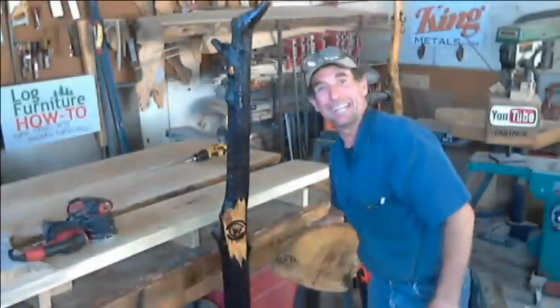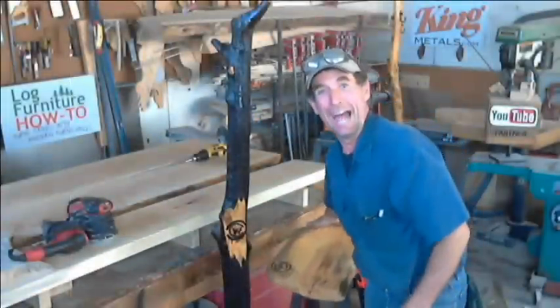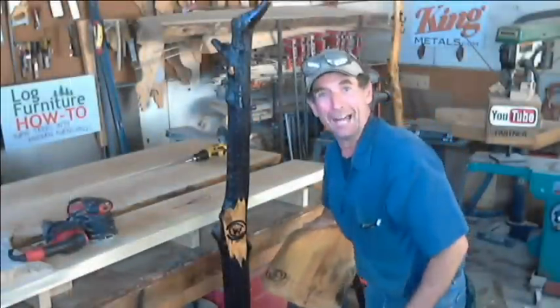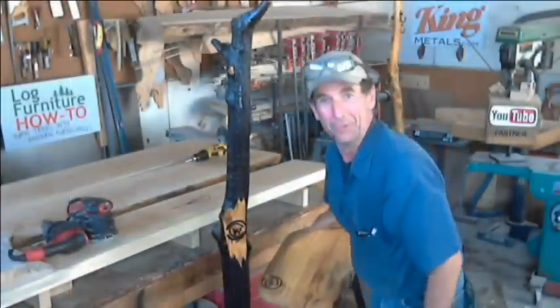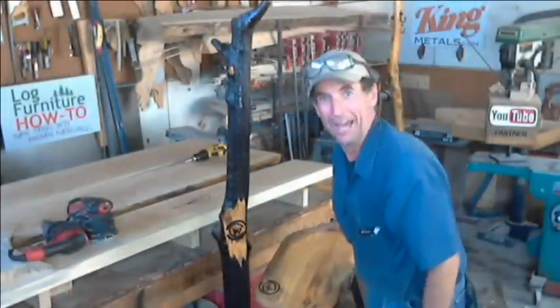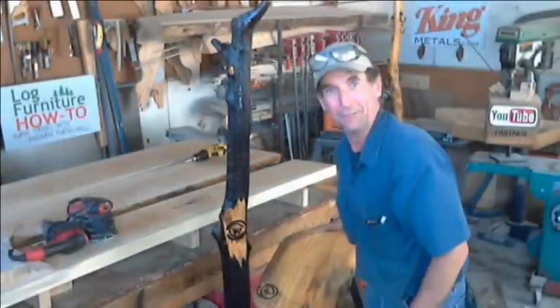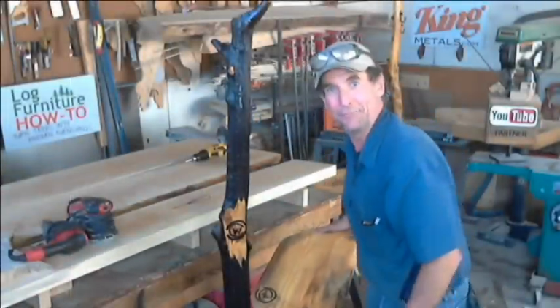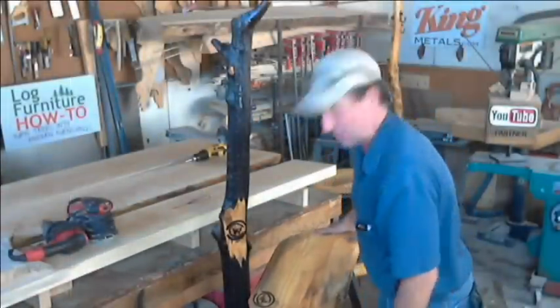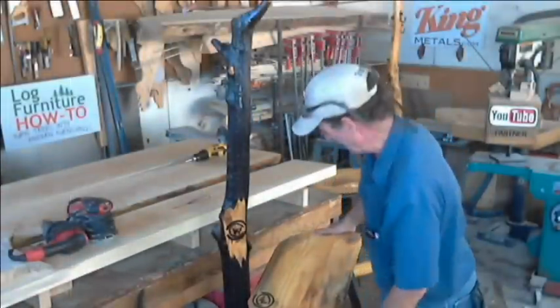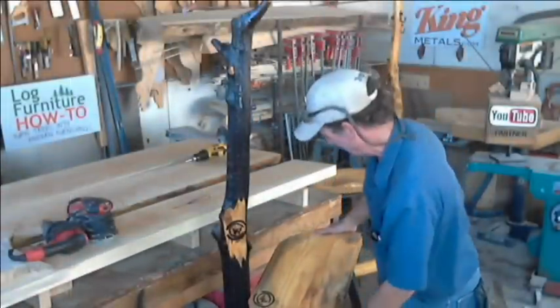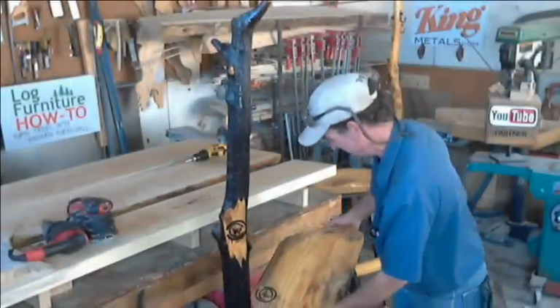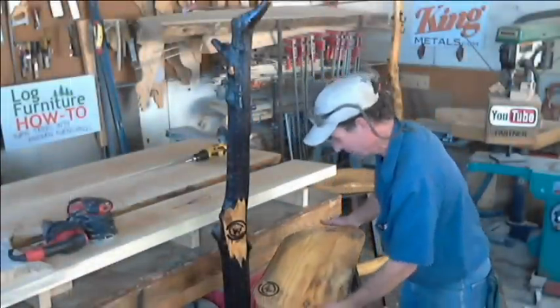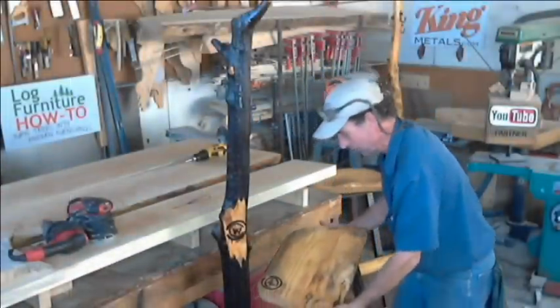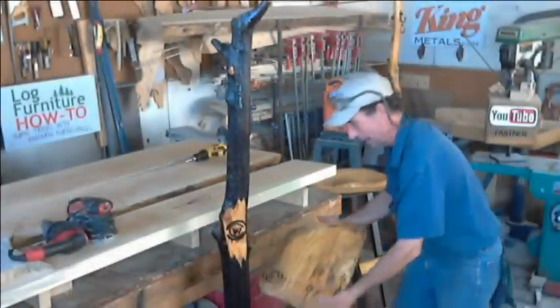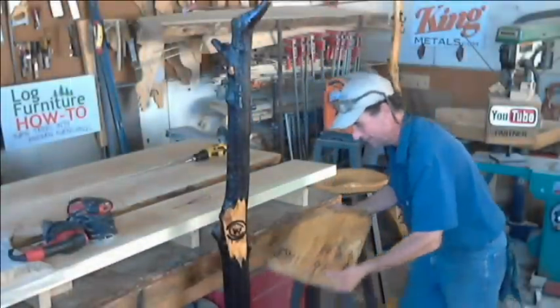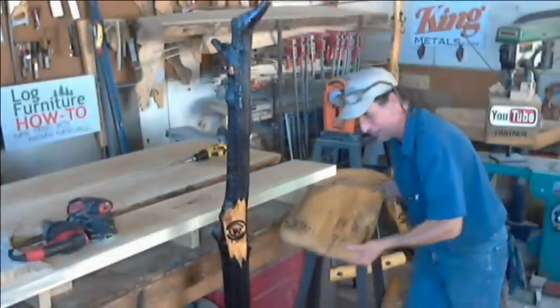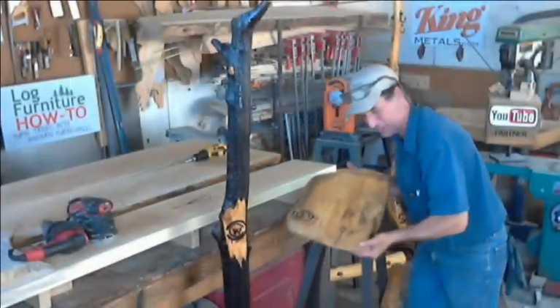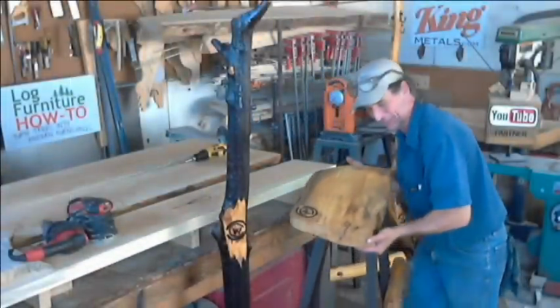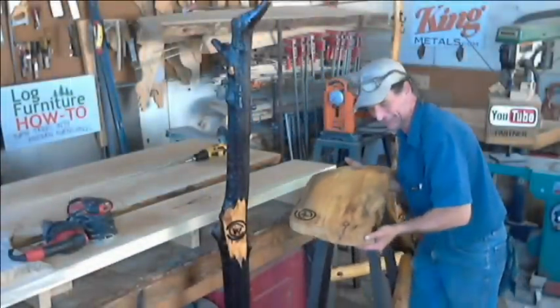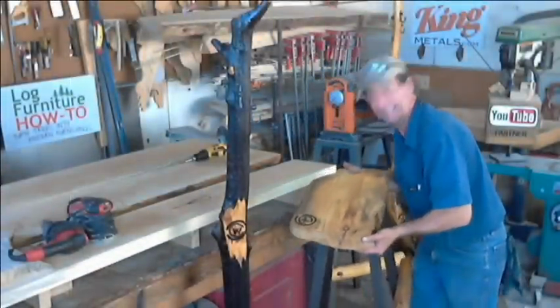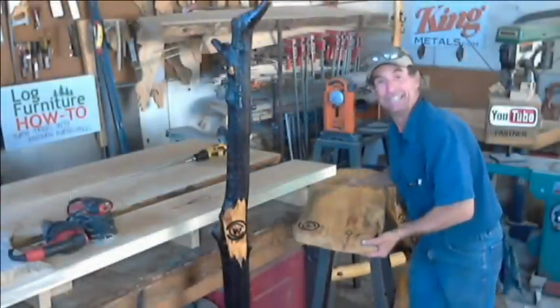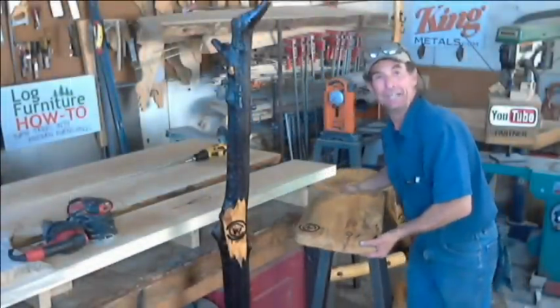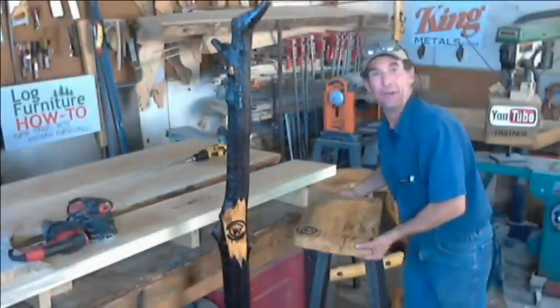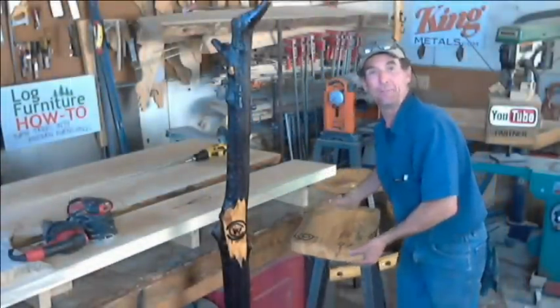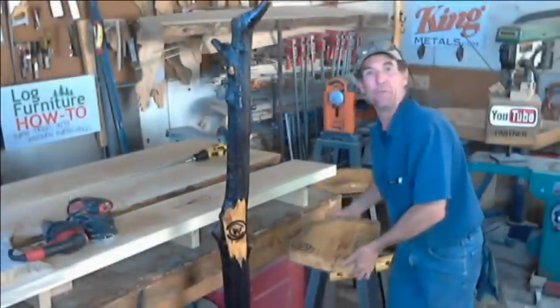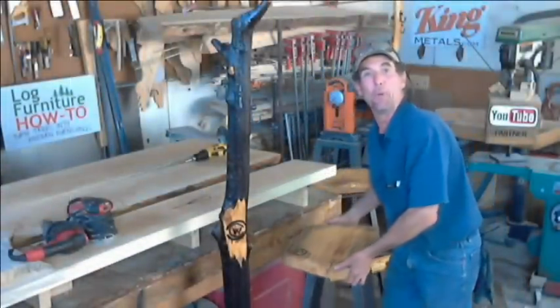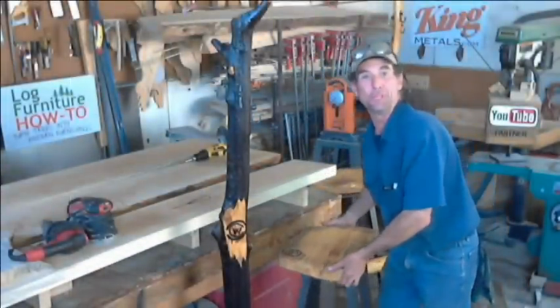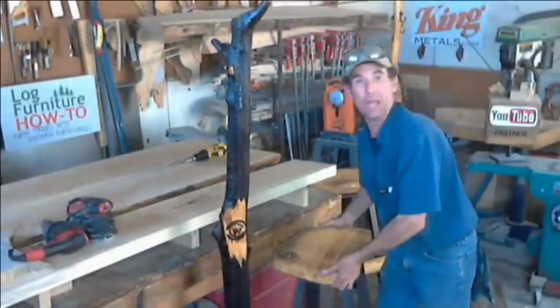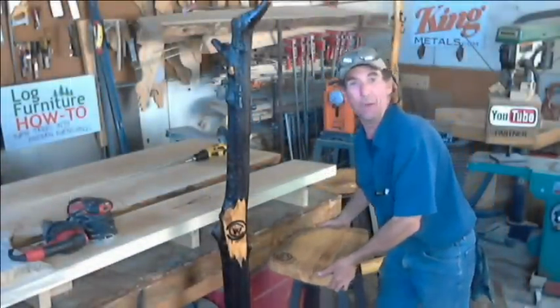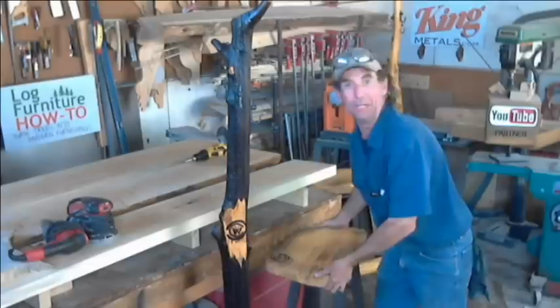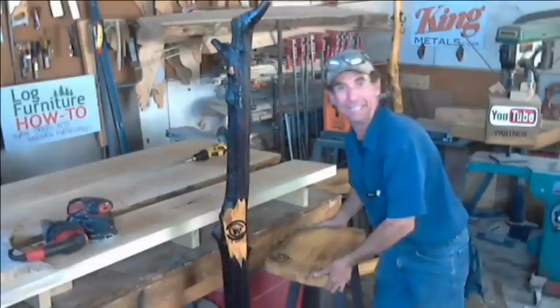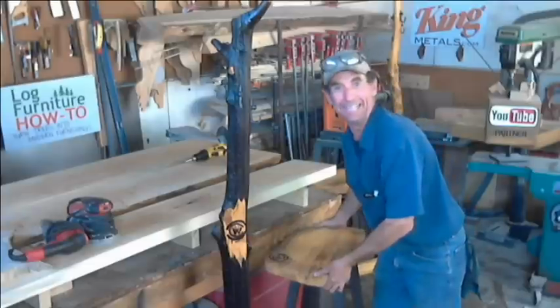Hey YouTube, check it out. We're out here finishing up some cool log furniture, getting ready for the 4th of July weekend.